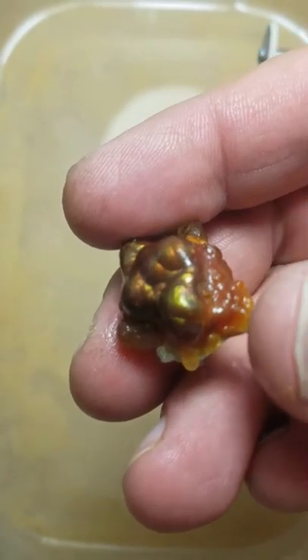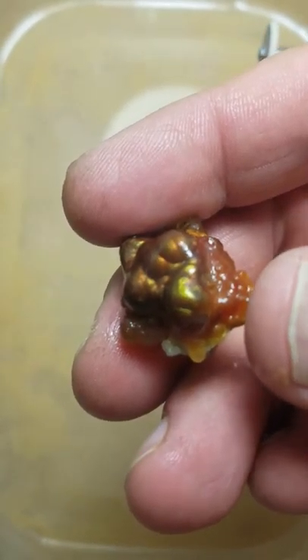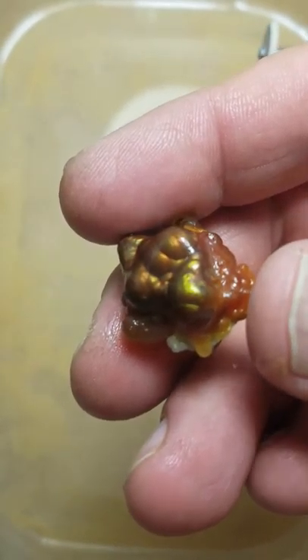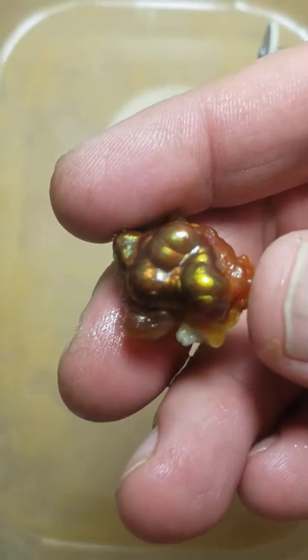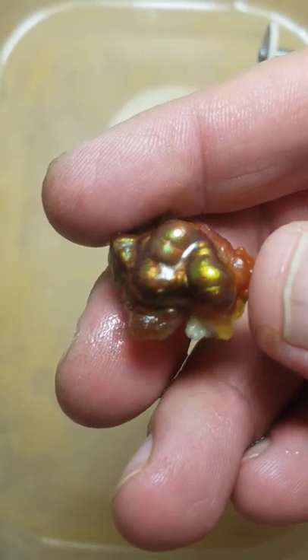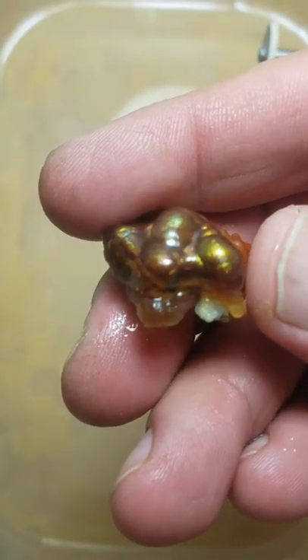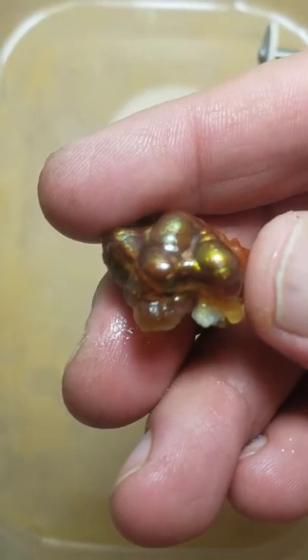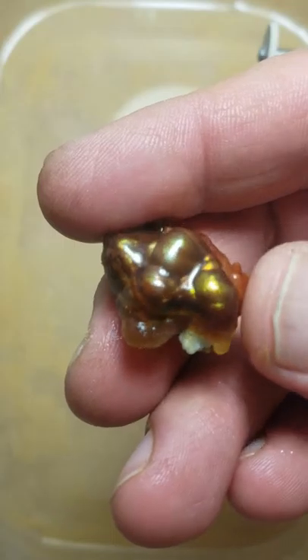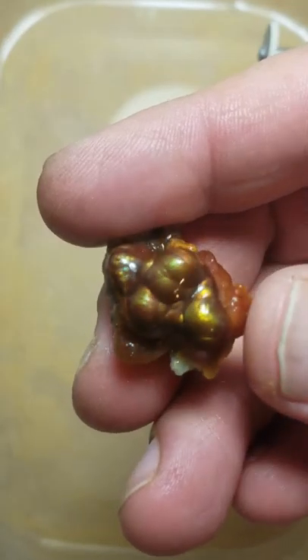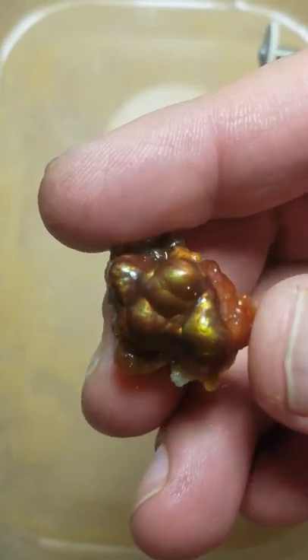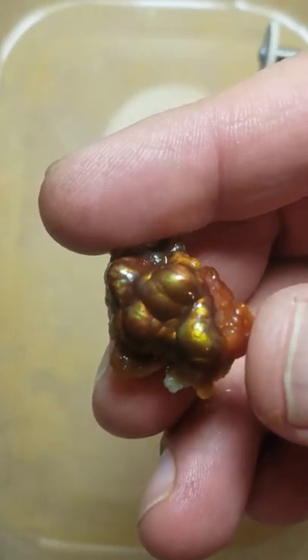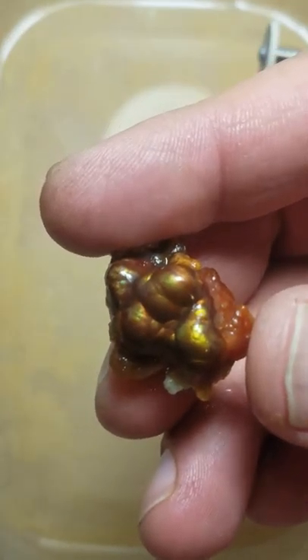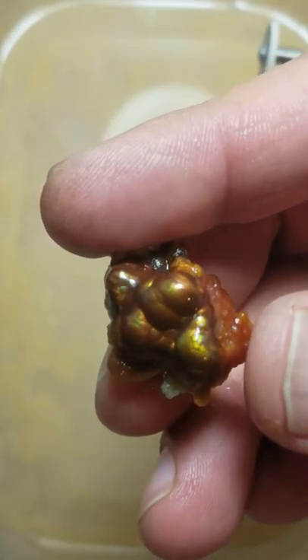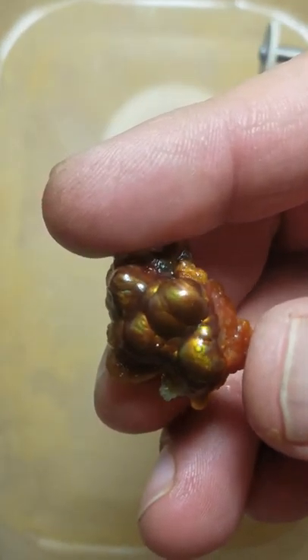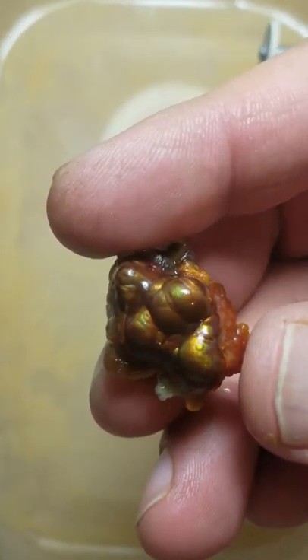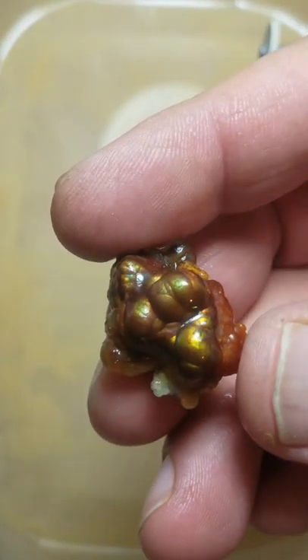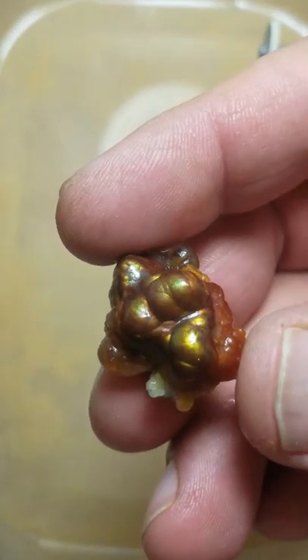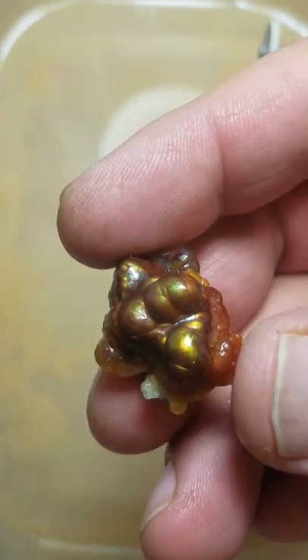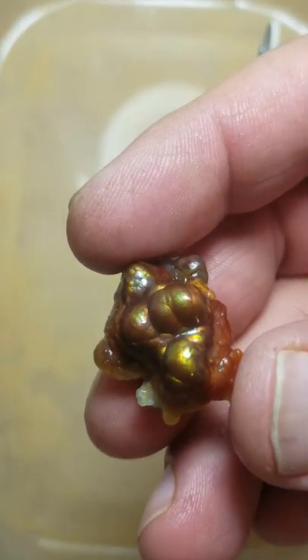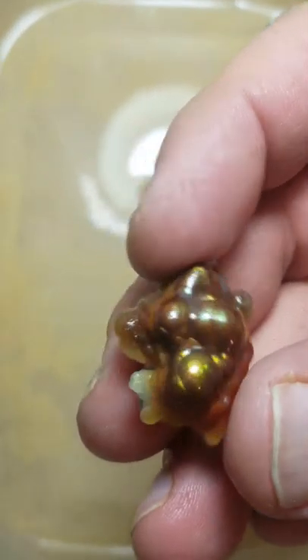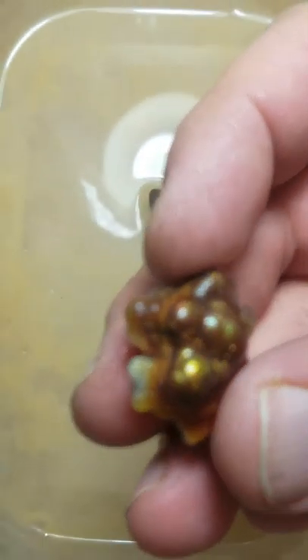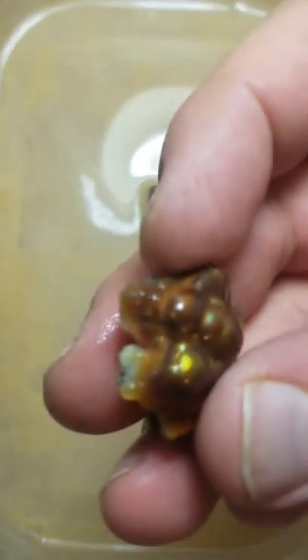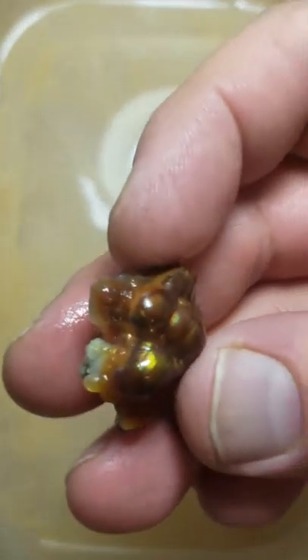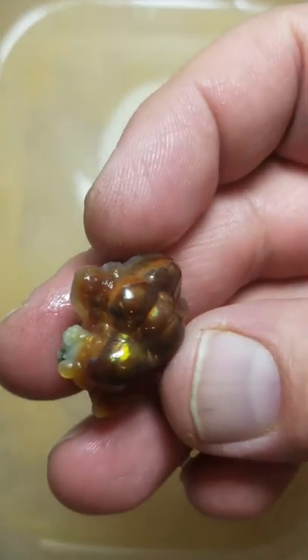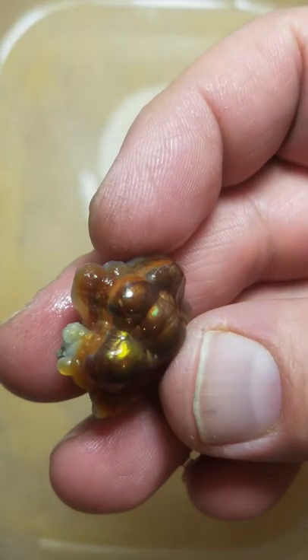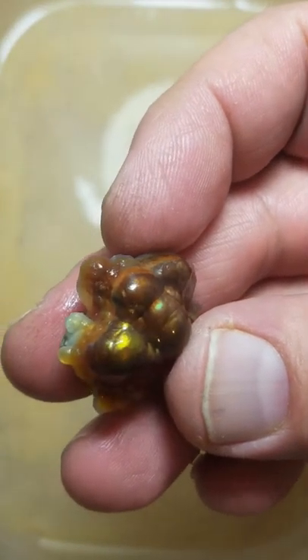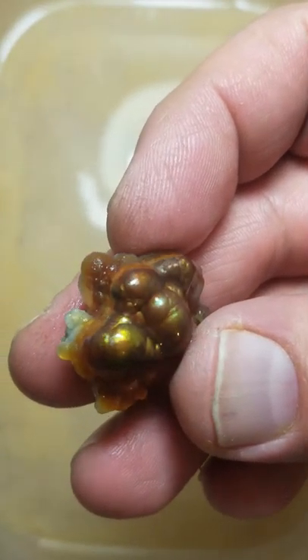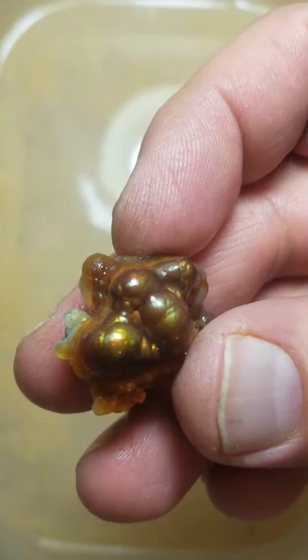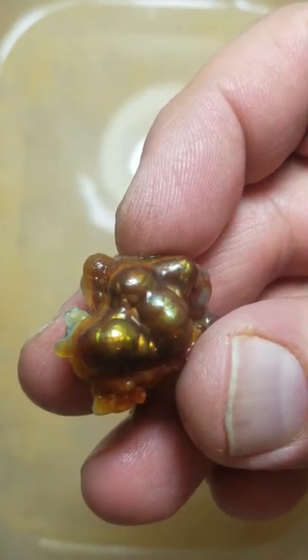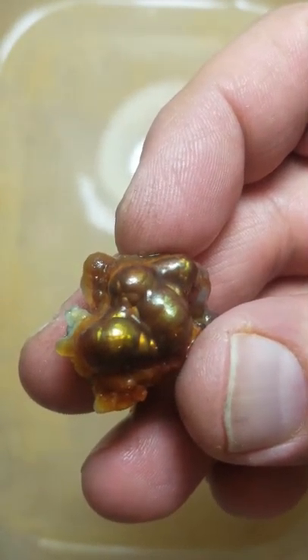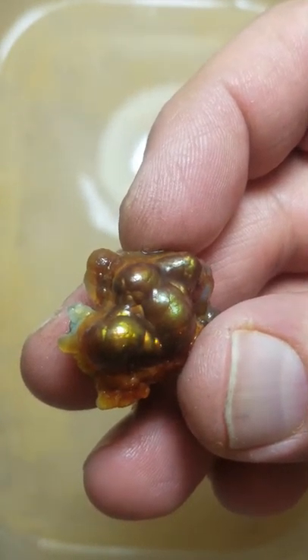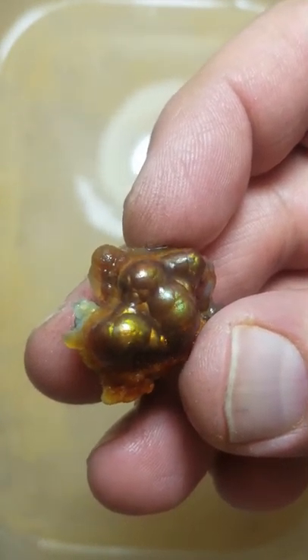I usually do that first and then I can look at the stone and examine it, see if I want to go deeper.